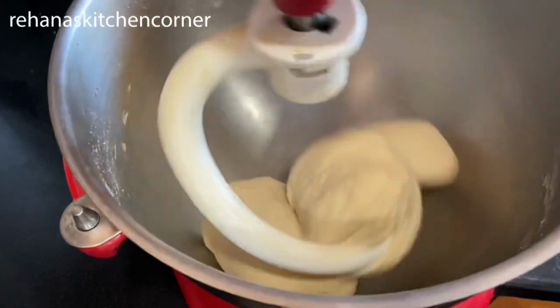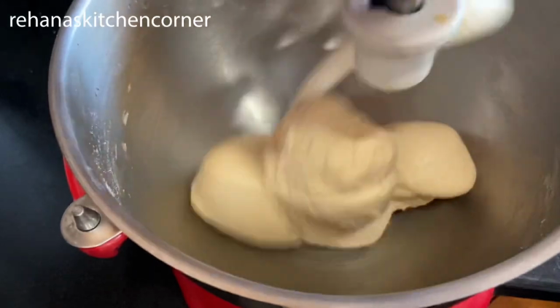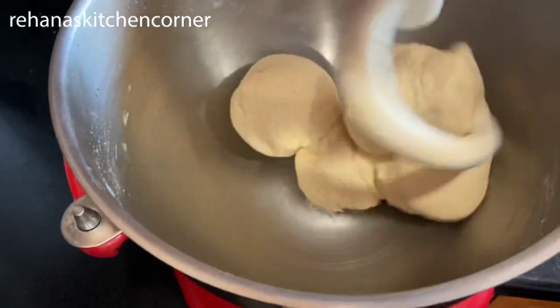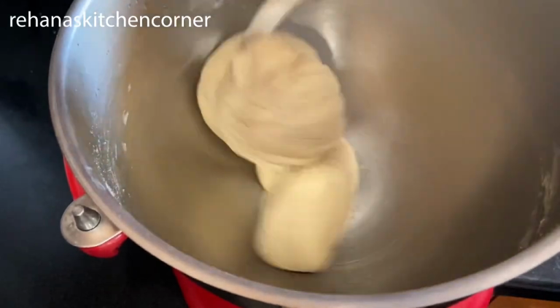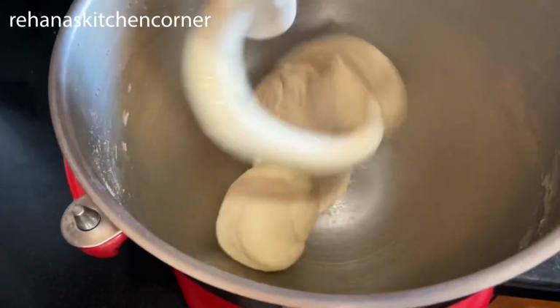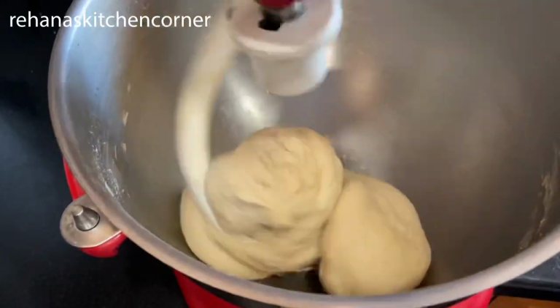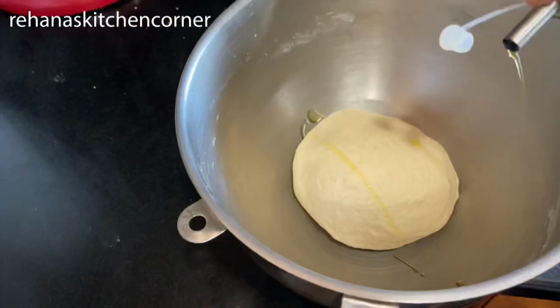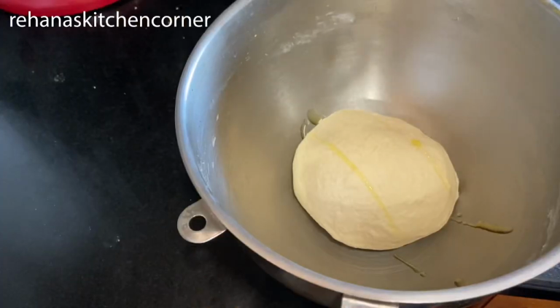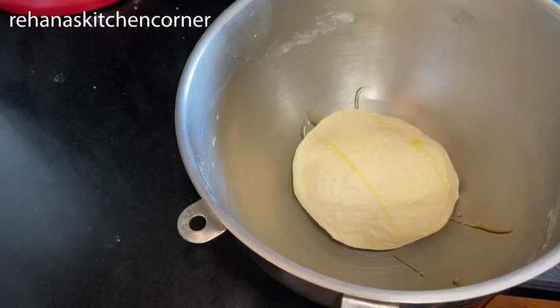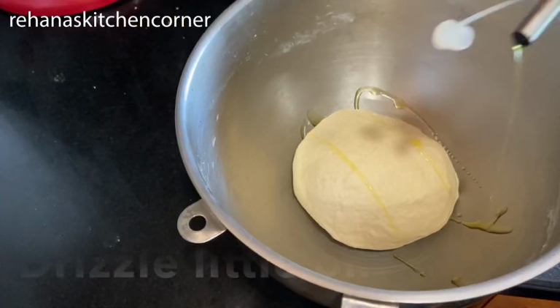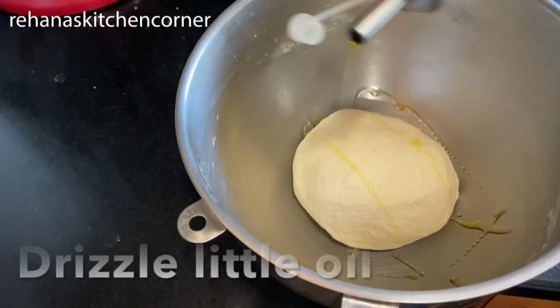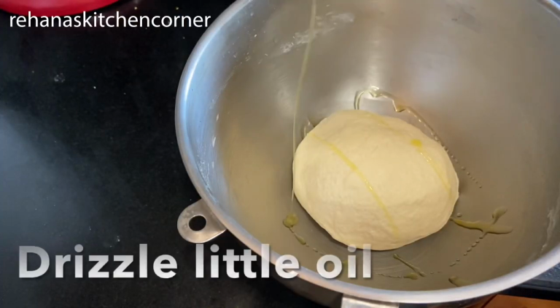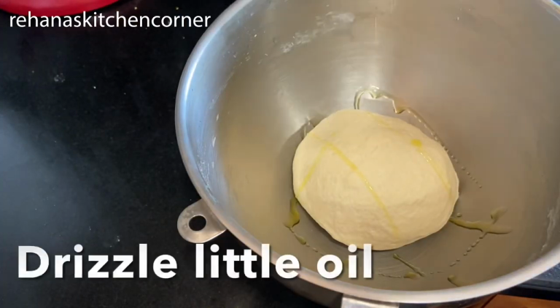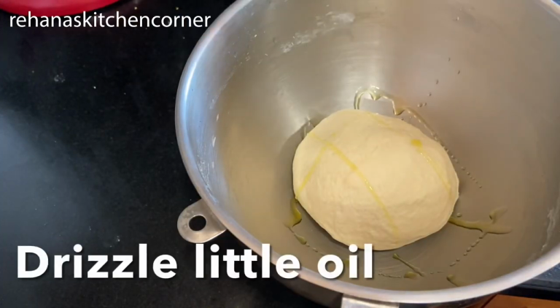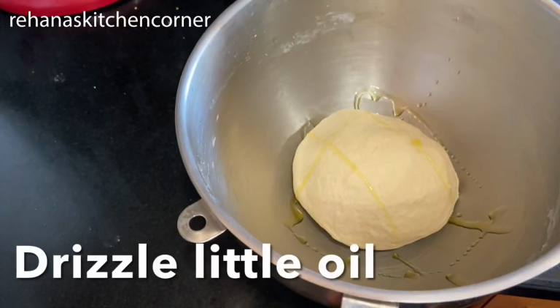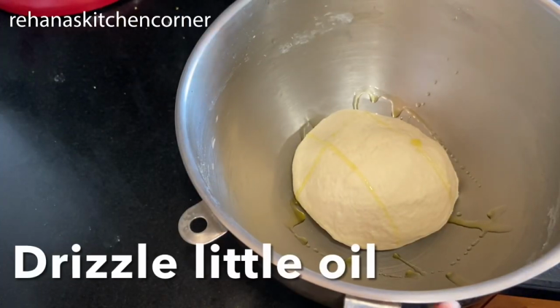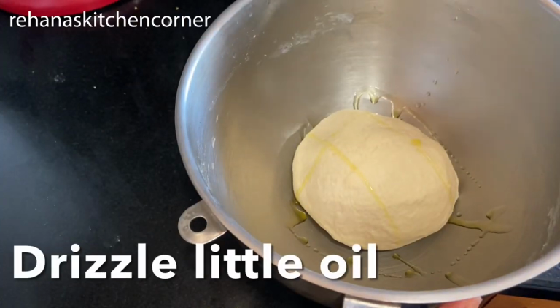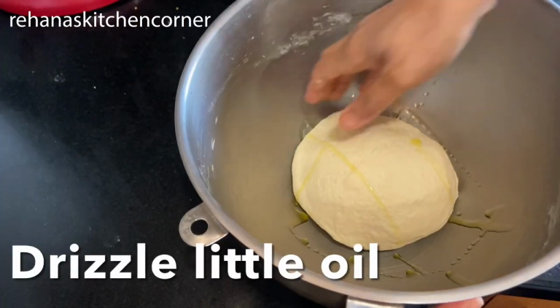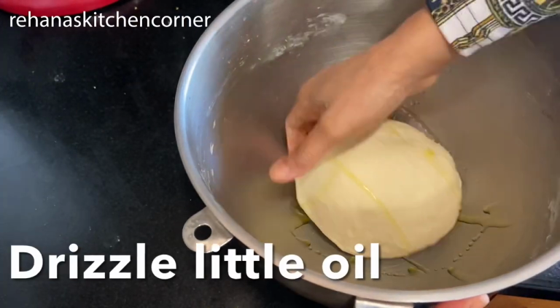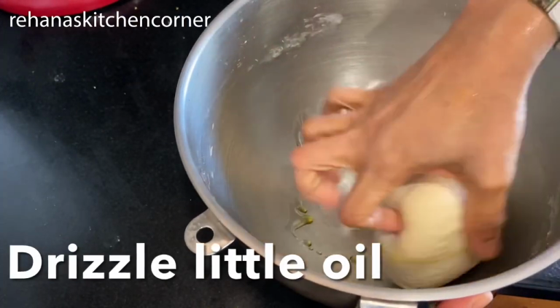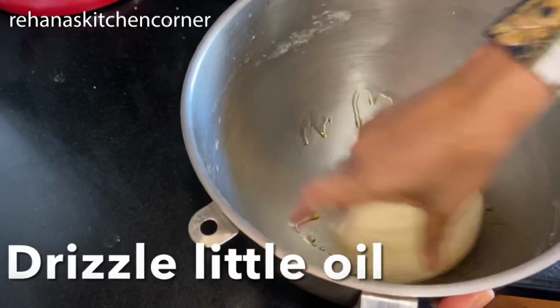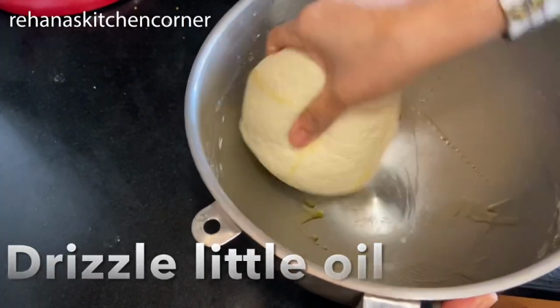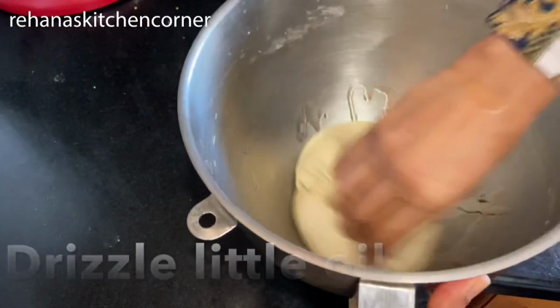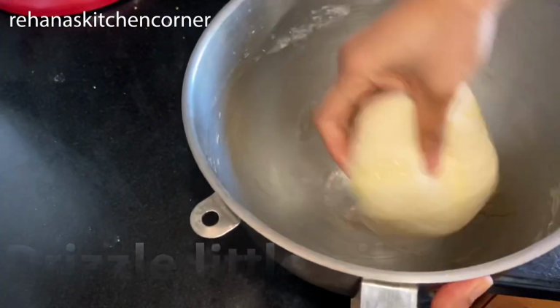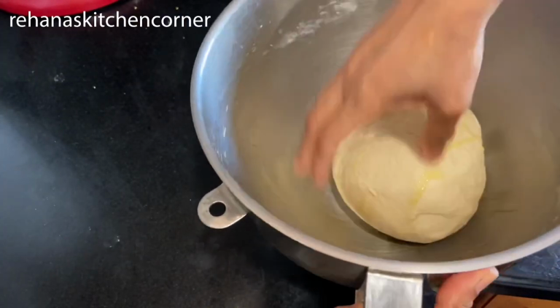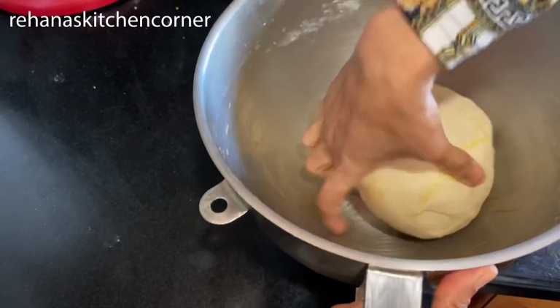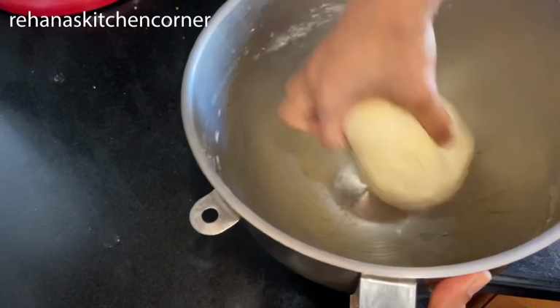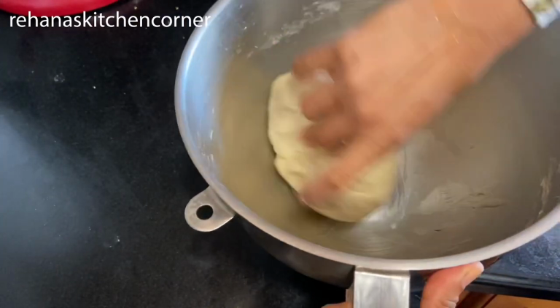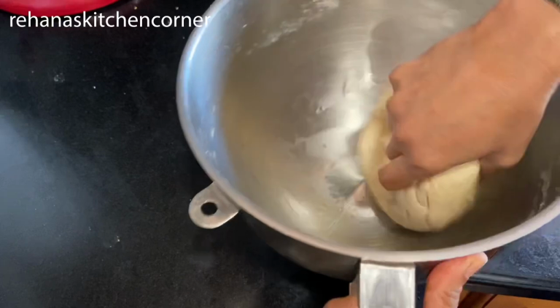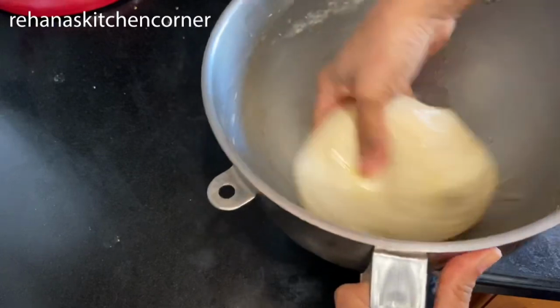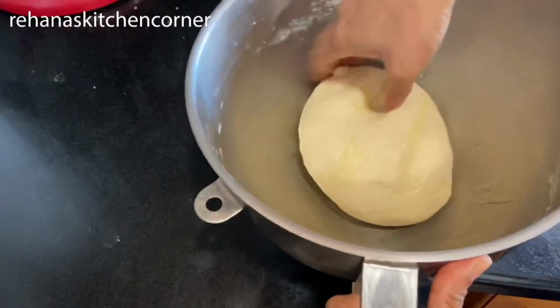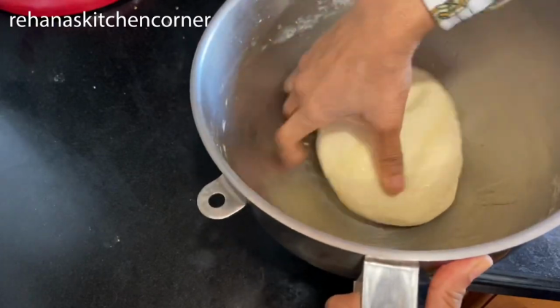Add just a little bit of oil to the sides of the bowl, place the dough in, cover it, and let it sit for at least one to two hours in a warm place.